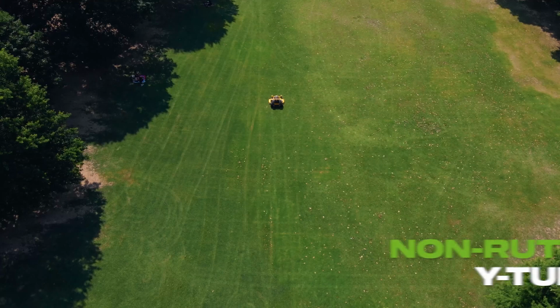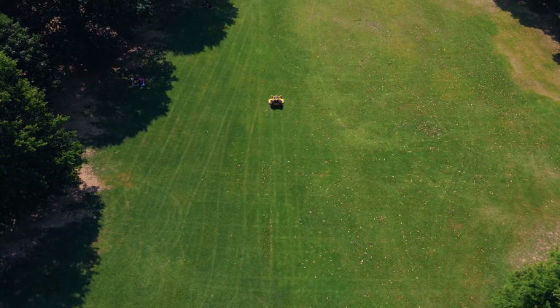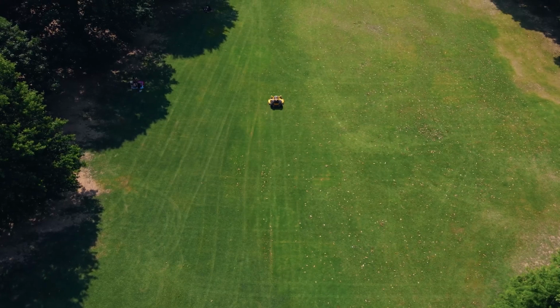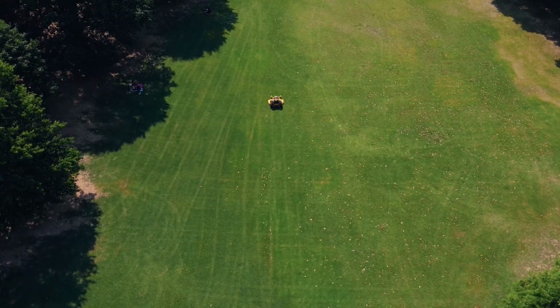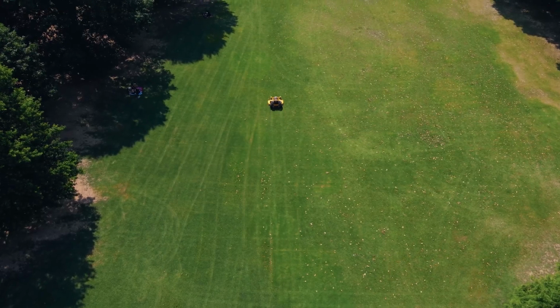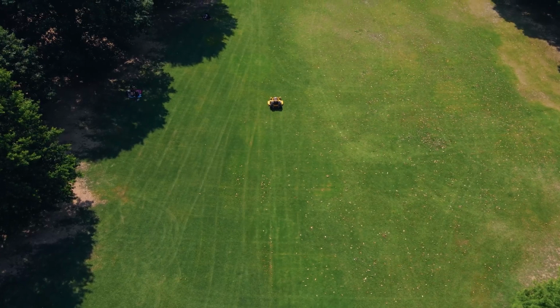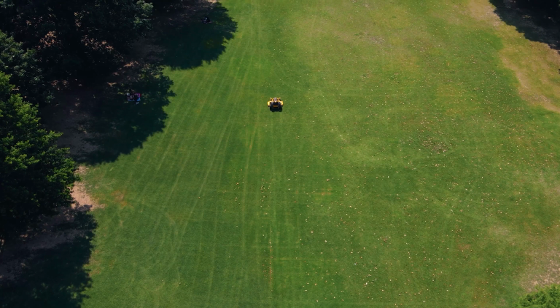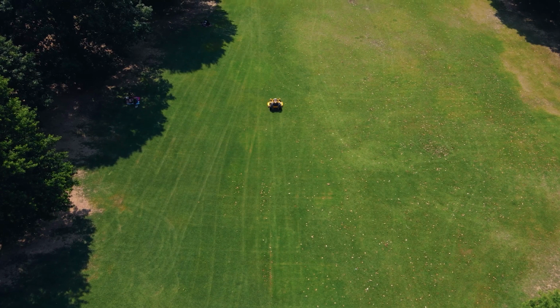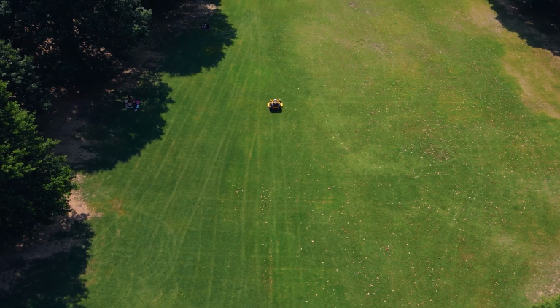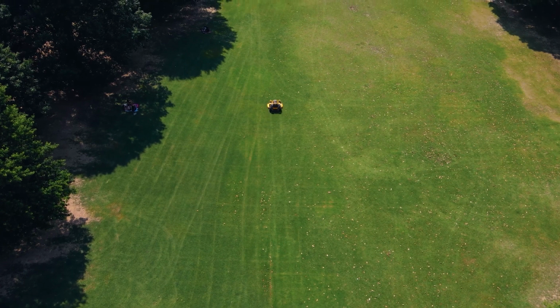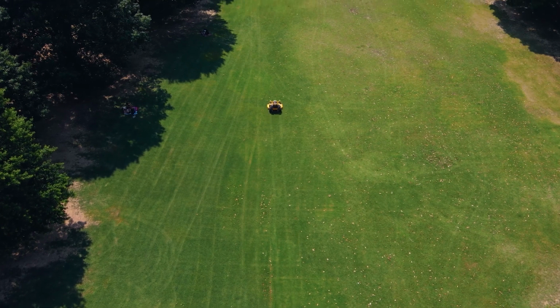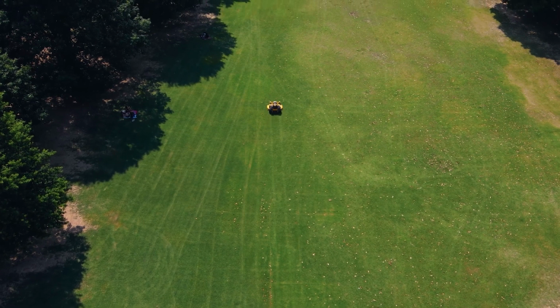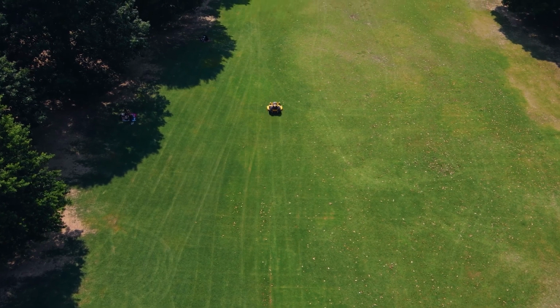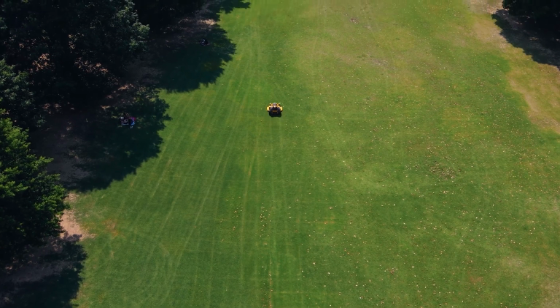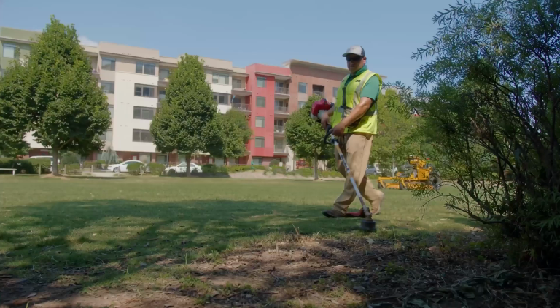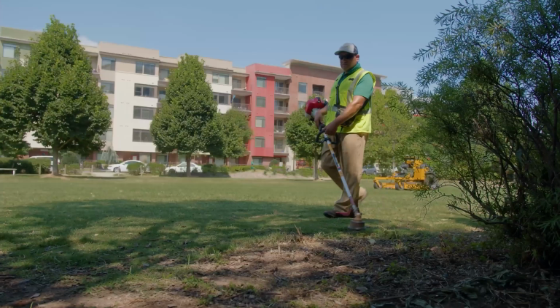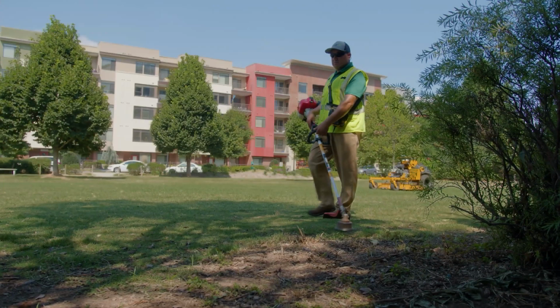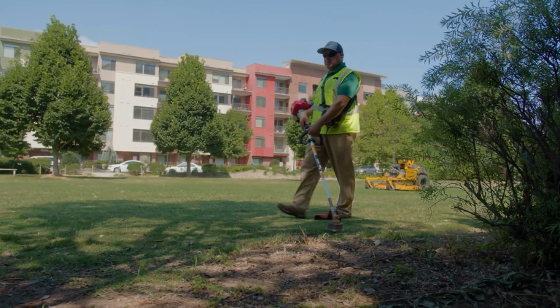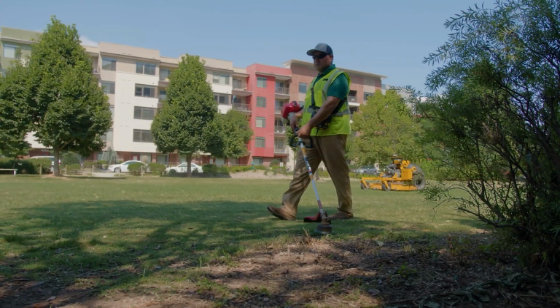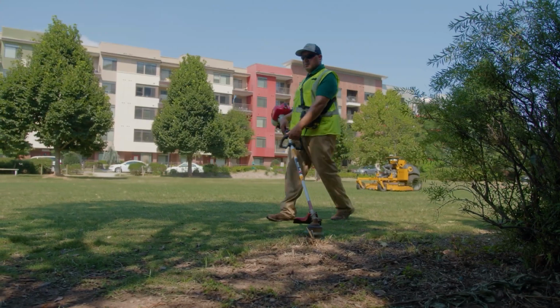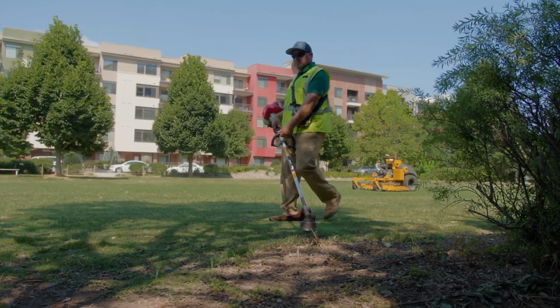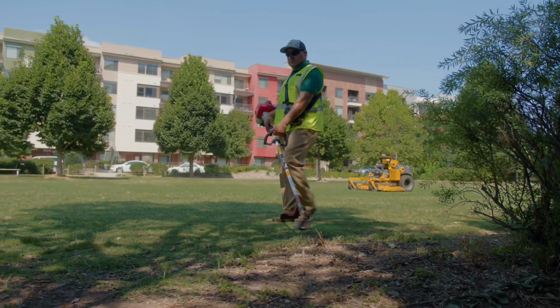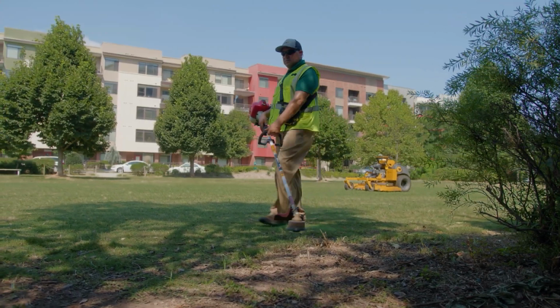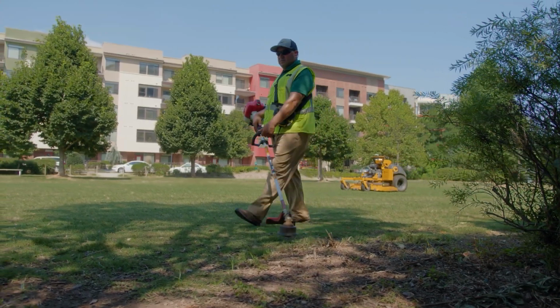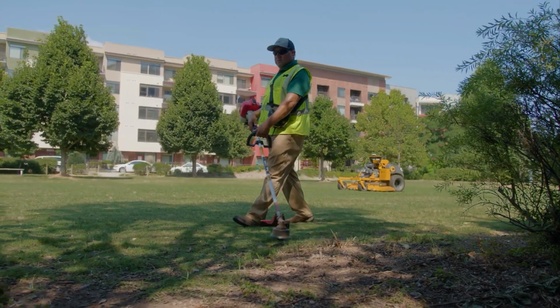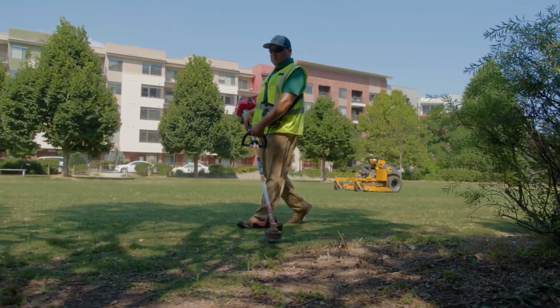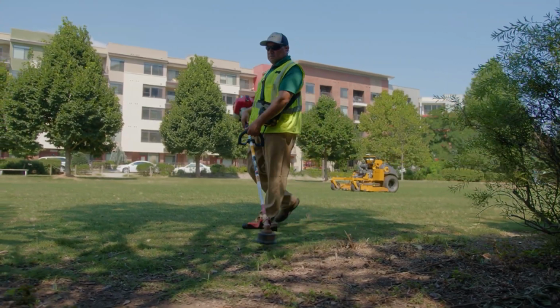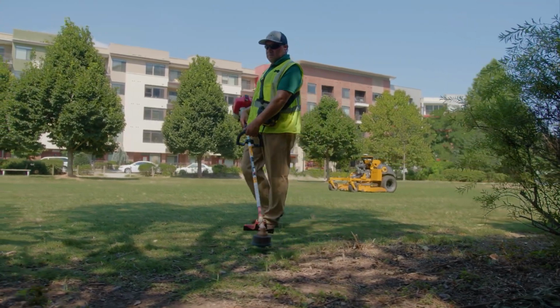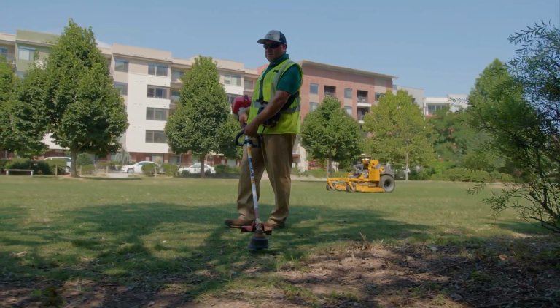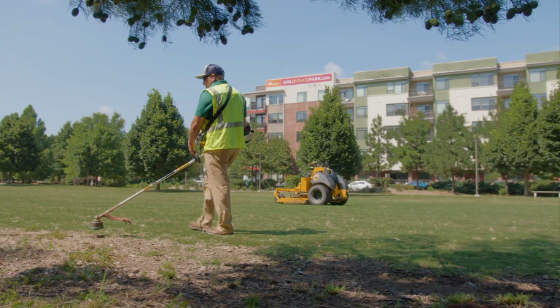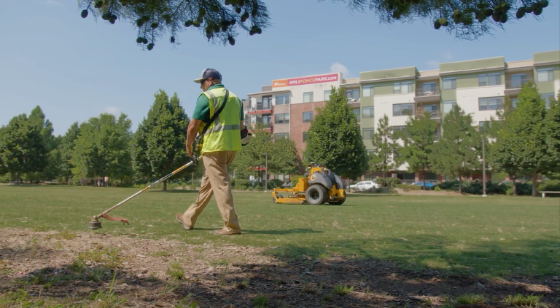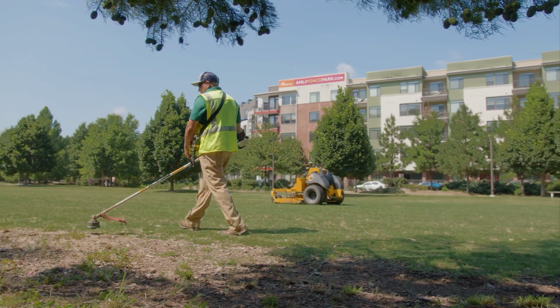As it professionally stripes the lawn, allowing the rest of your crew to focus on high-impact detail work or enhancements.